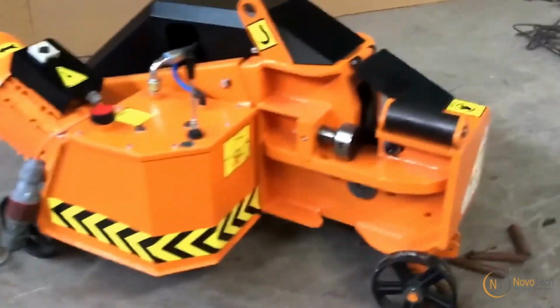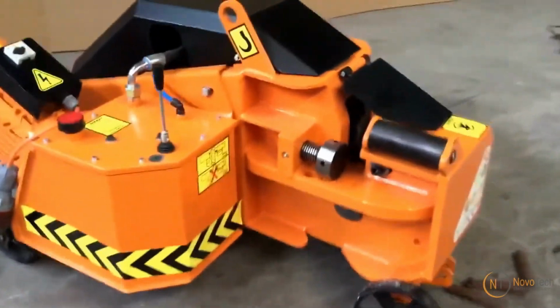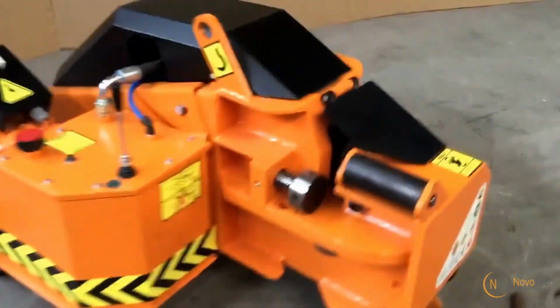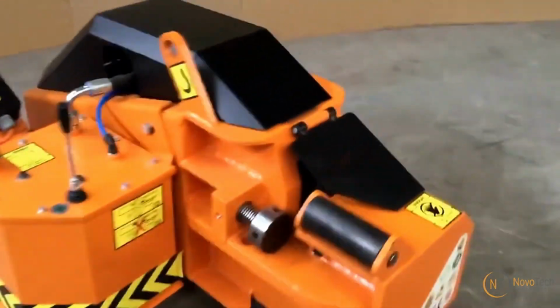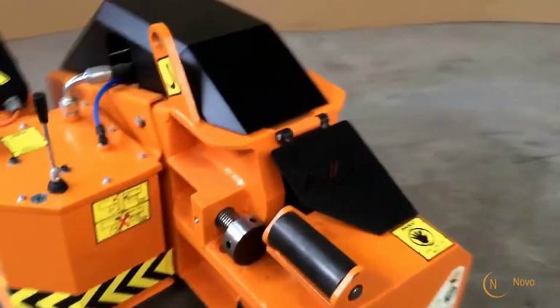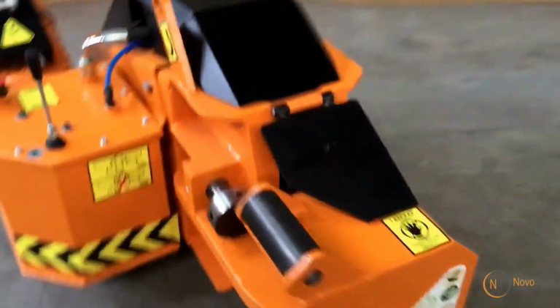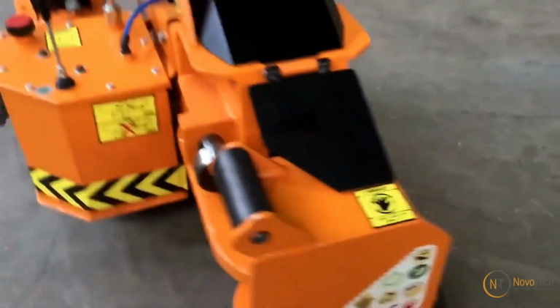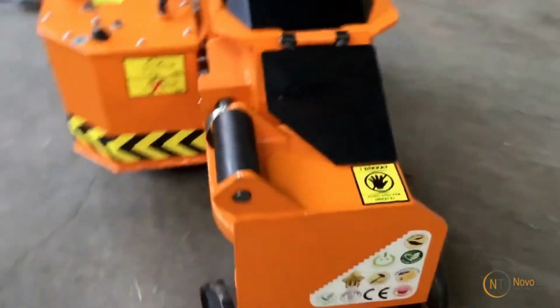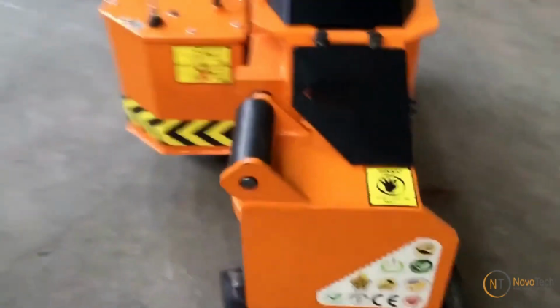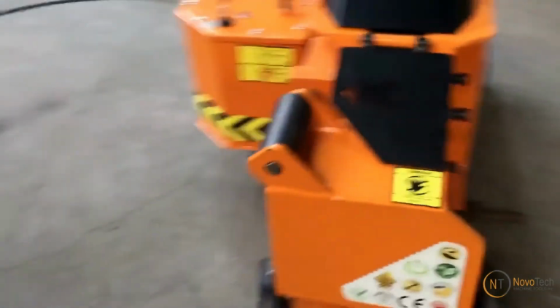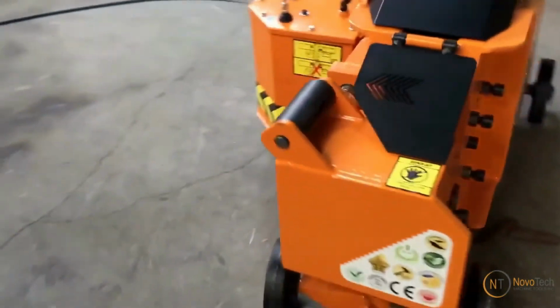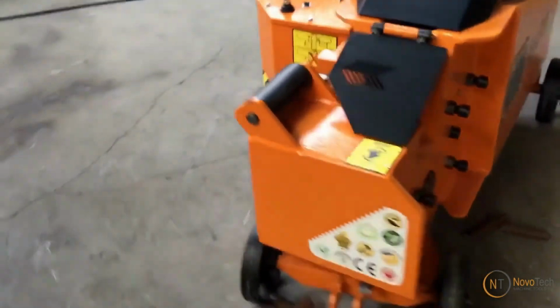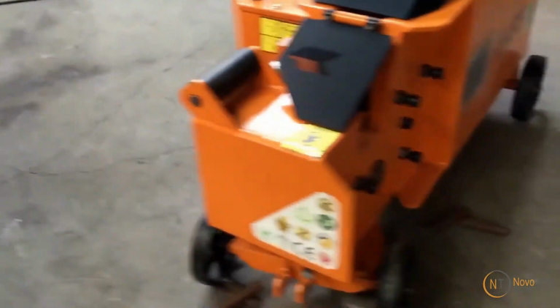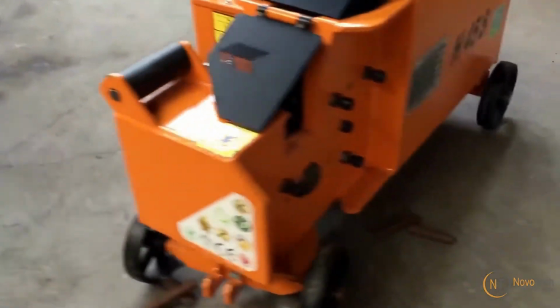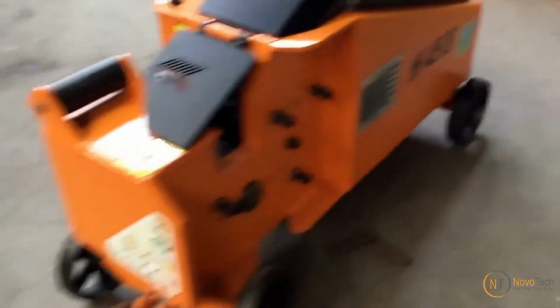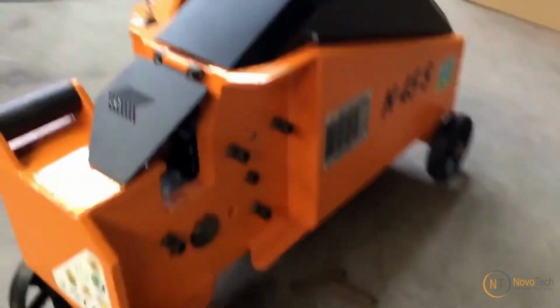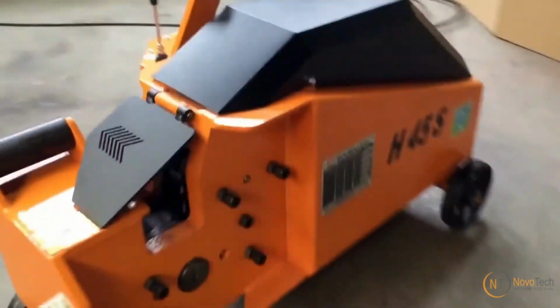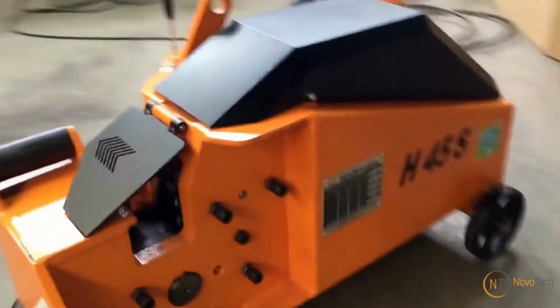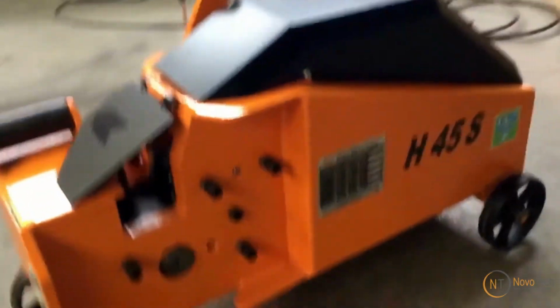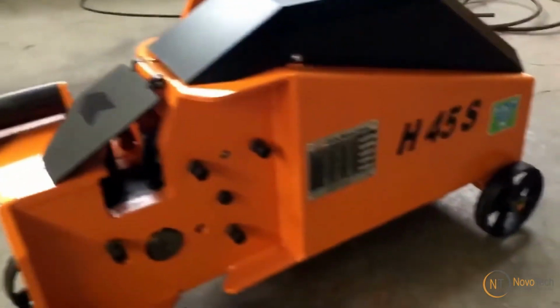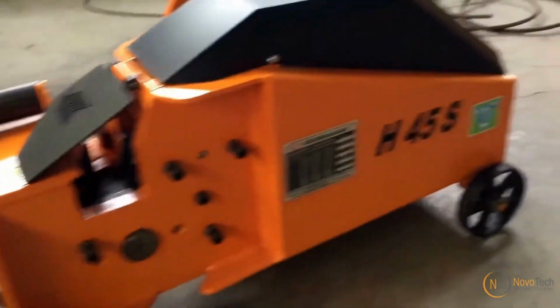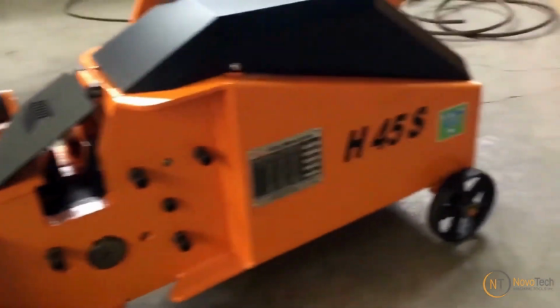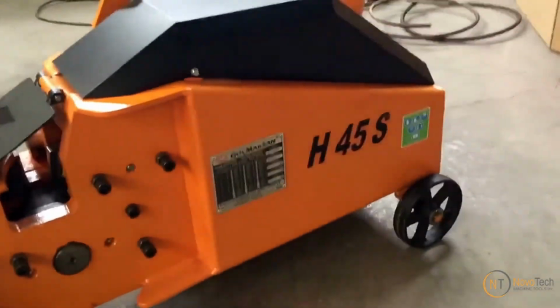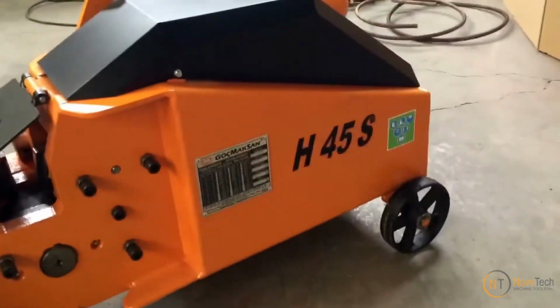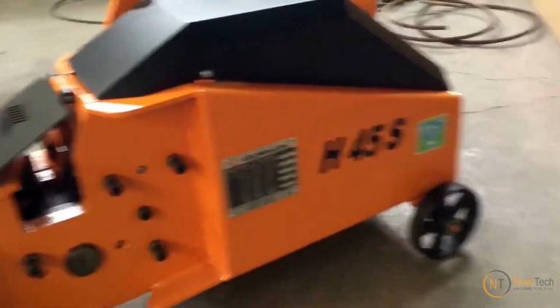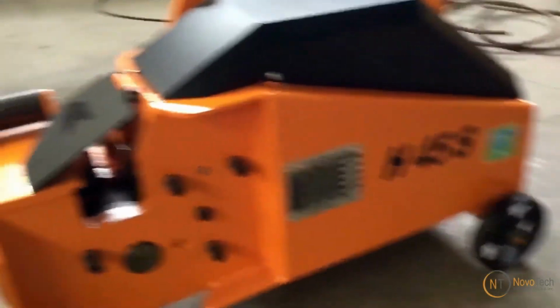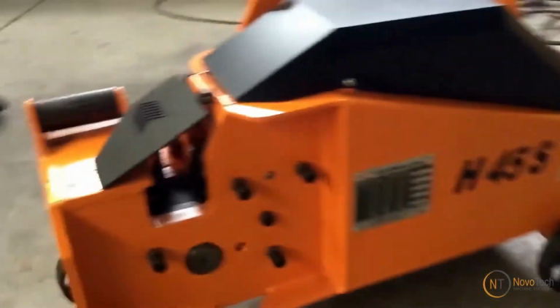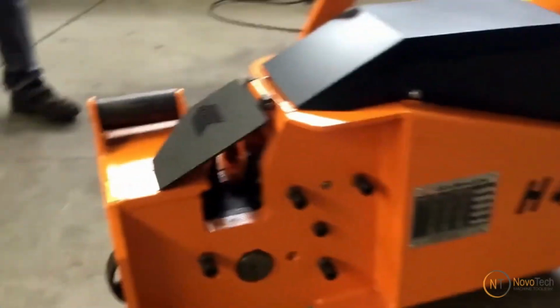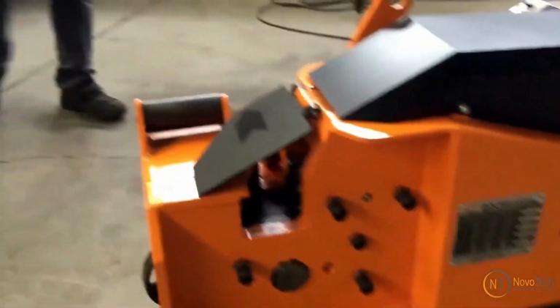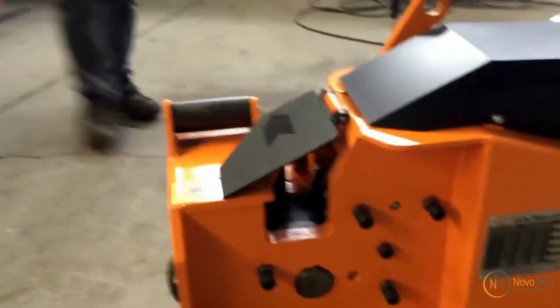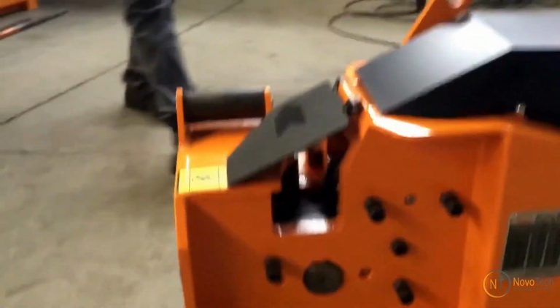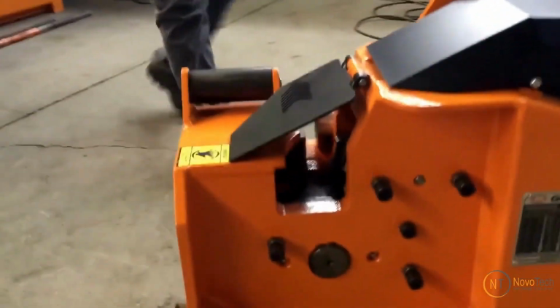Easy transportation thanks to cast-iron wheels. Comes with an overload protection switch, safeguarding the motor from operator errors.